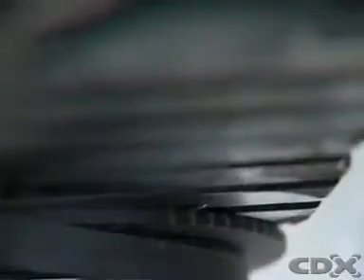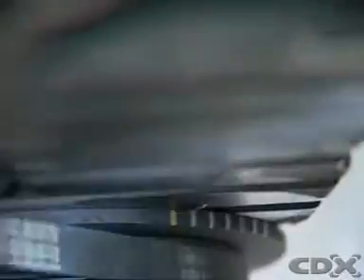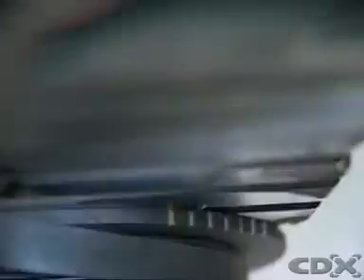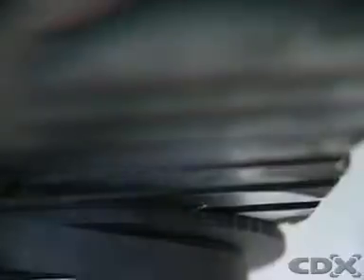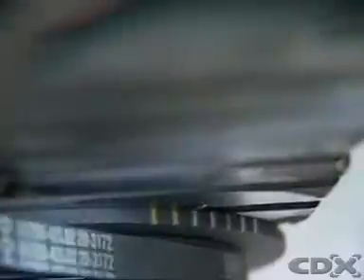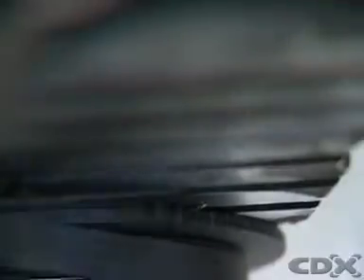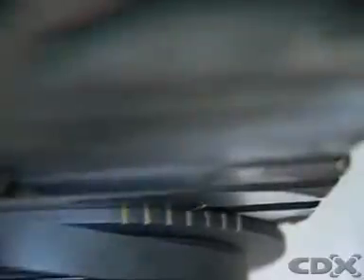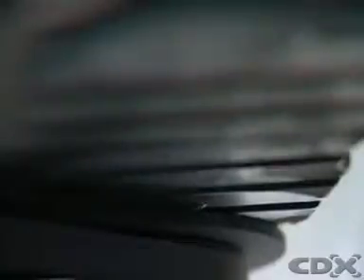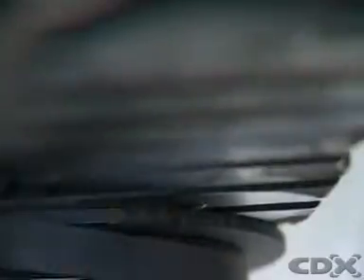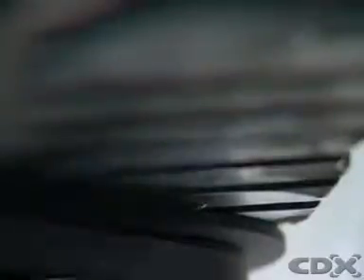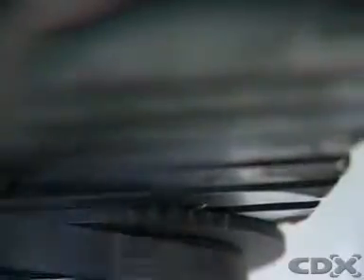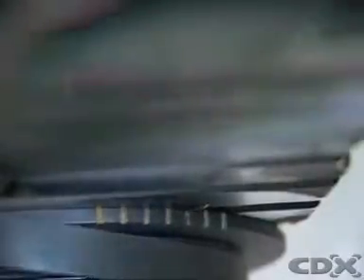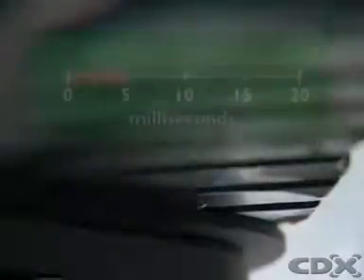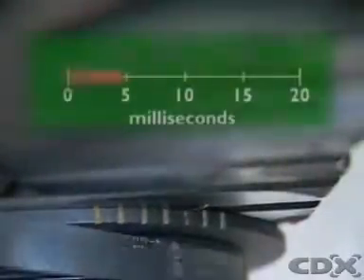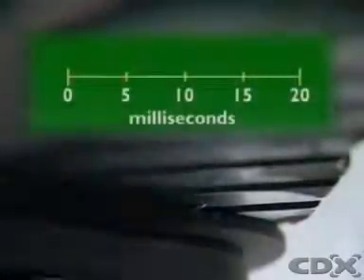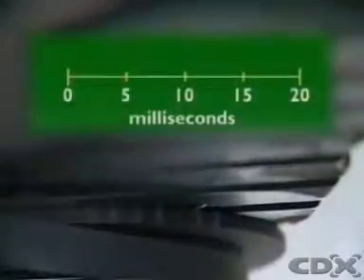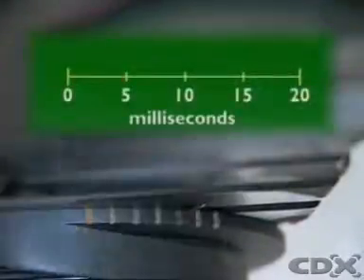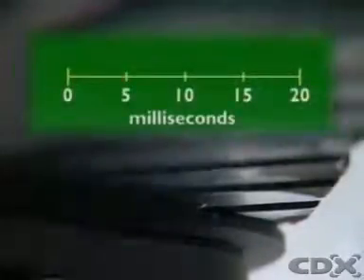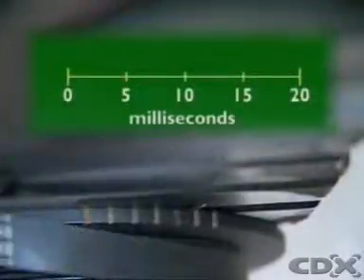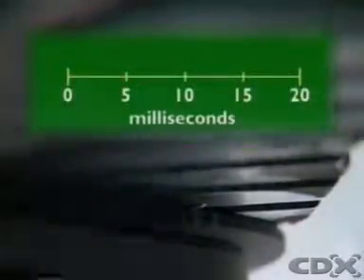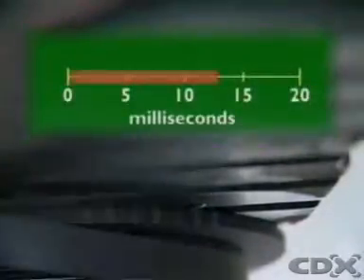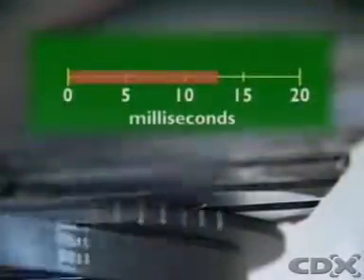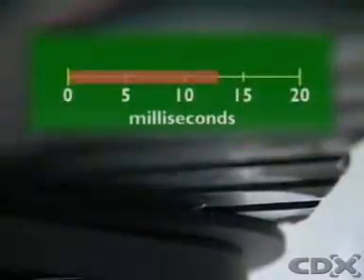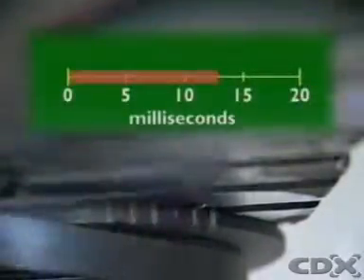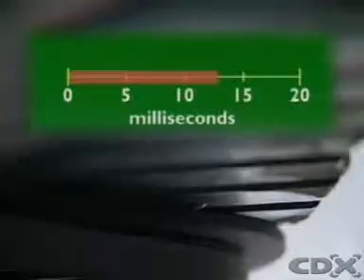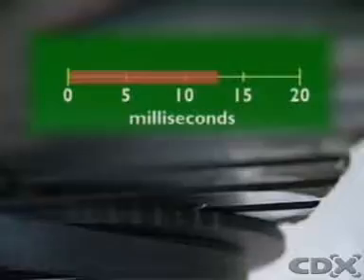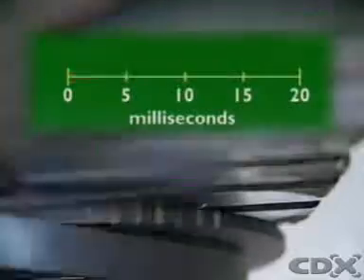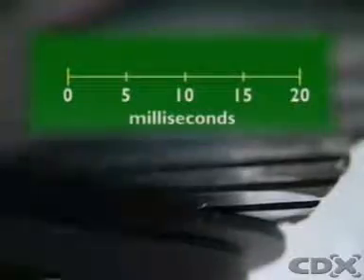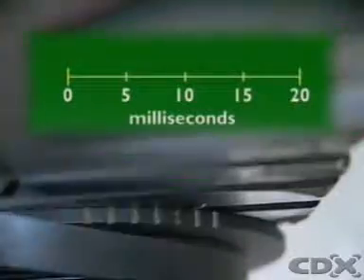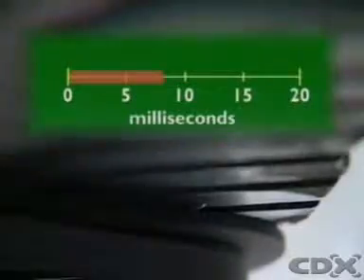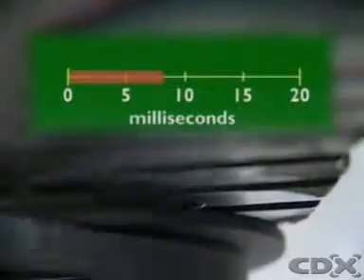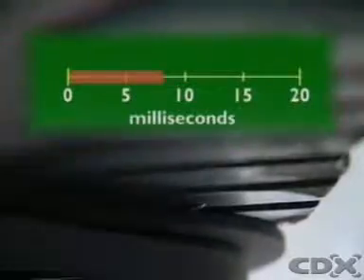Corrections to ignition timing combined with those to the injector opening time provide the optimum values to achieve the best combustion.